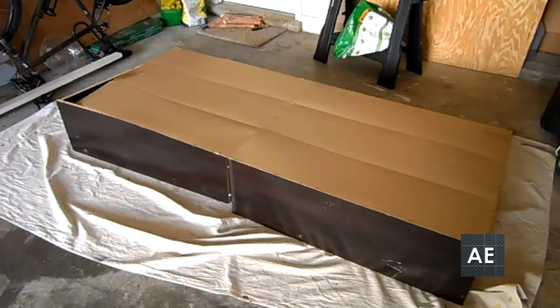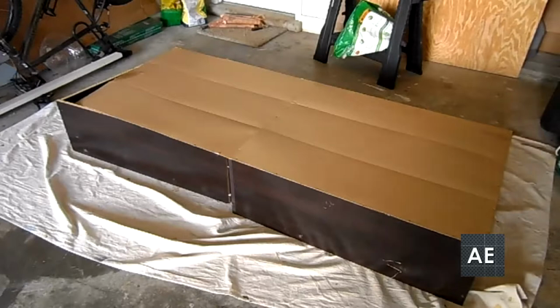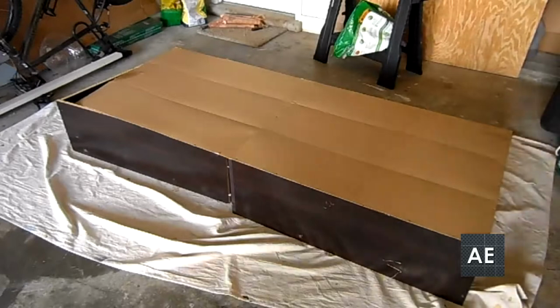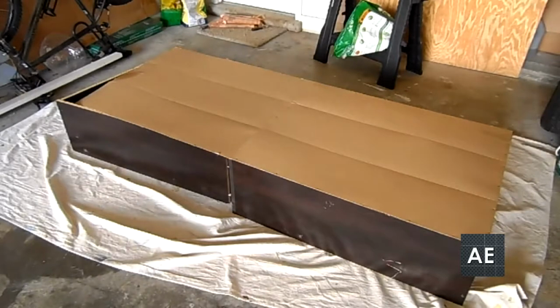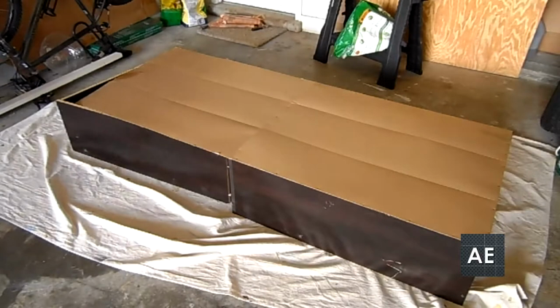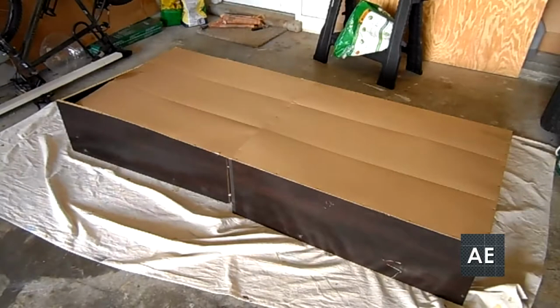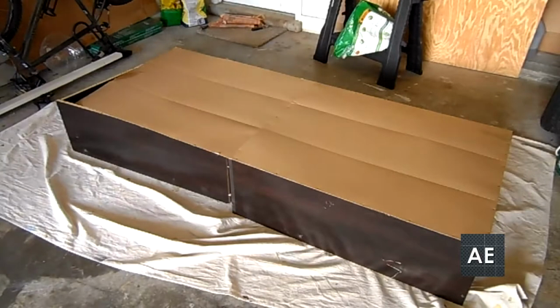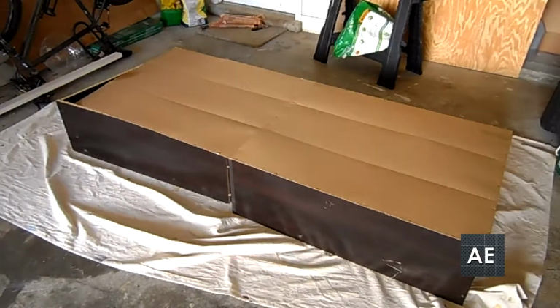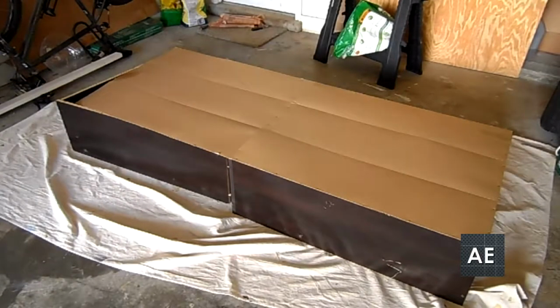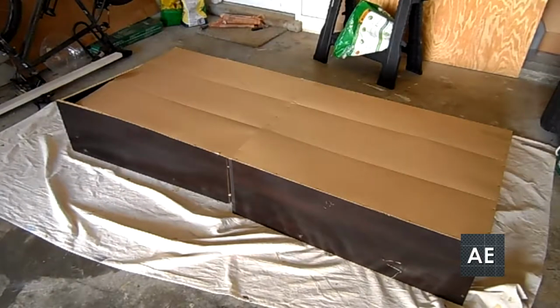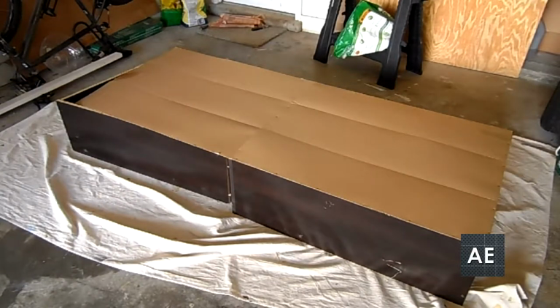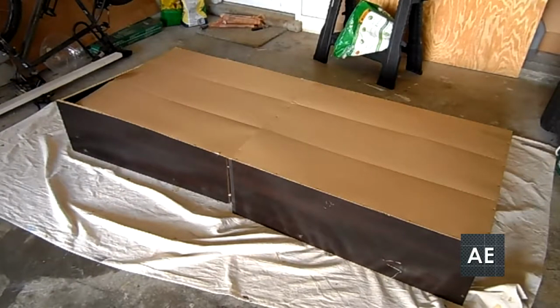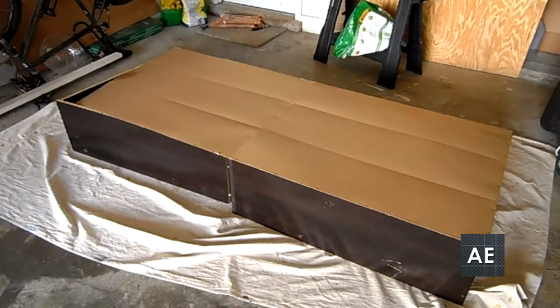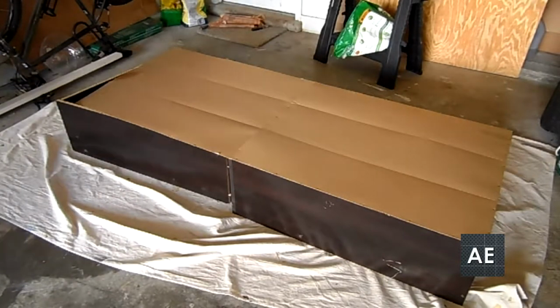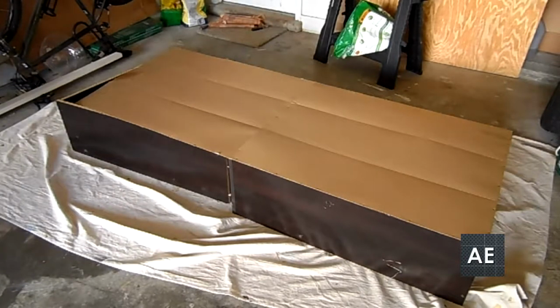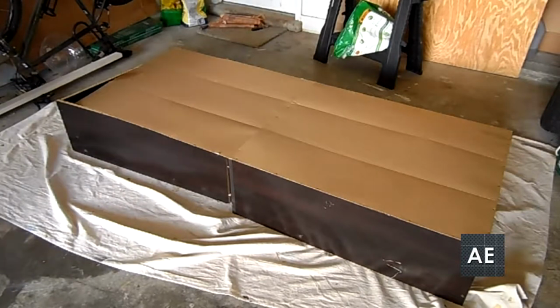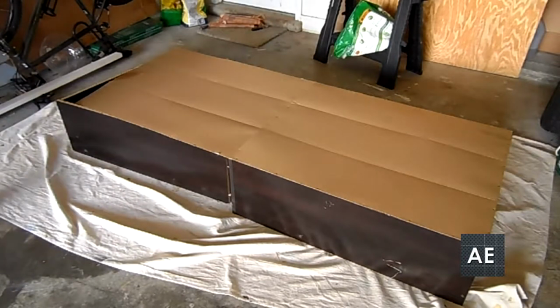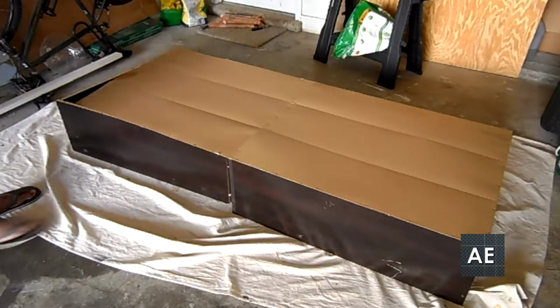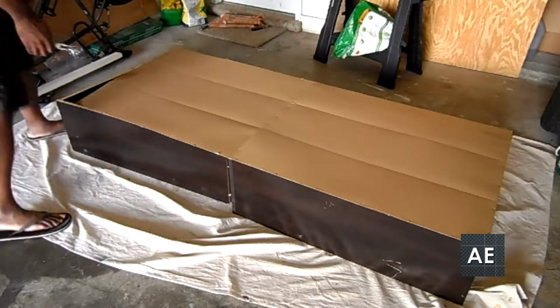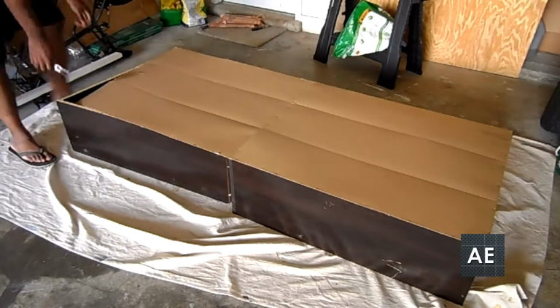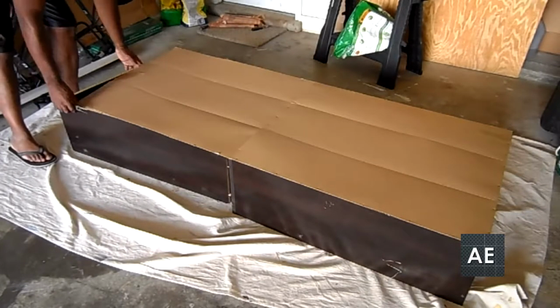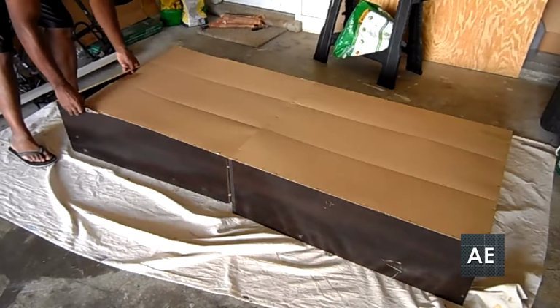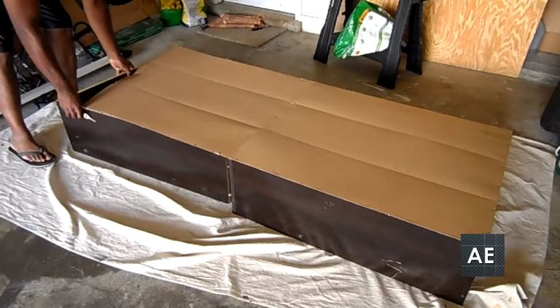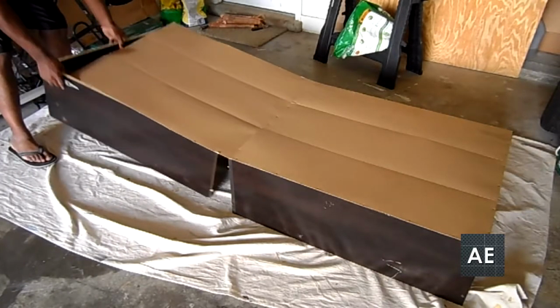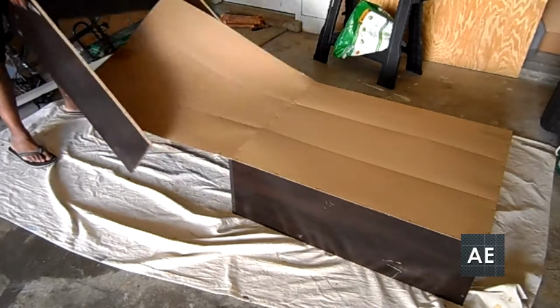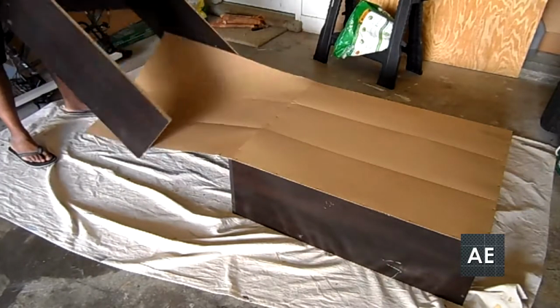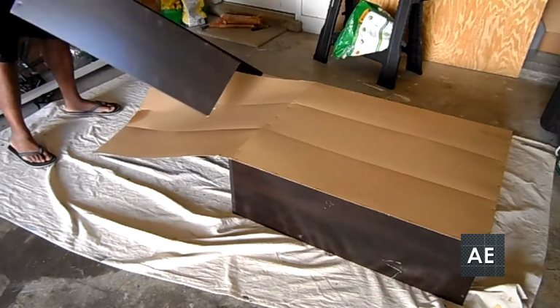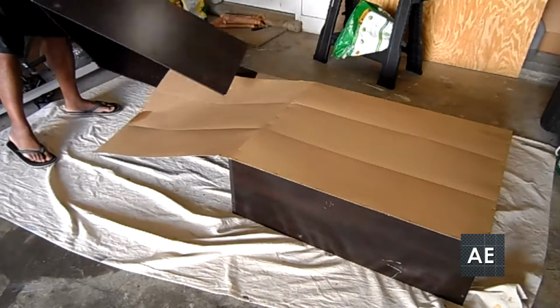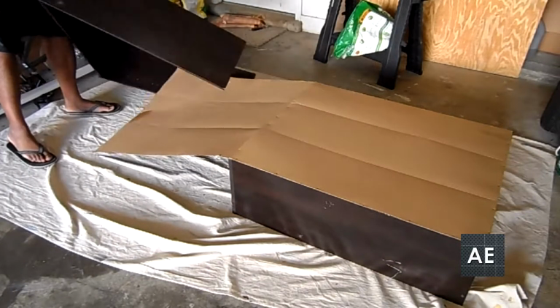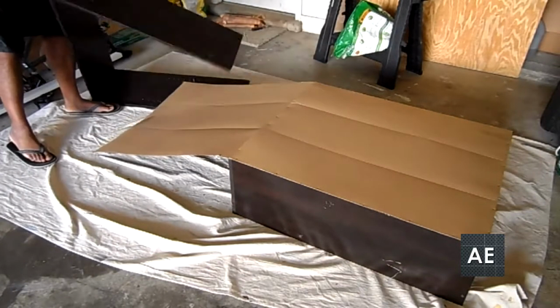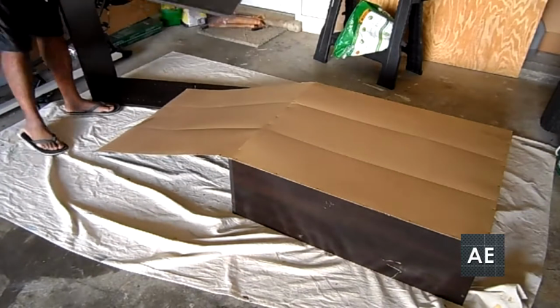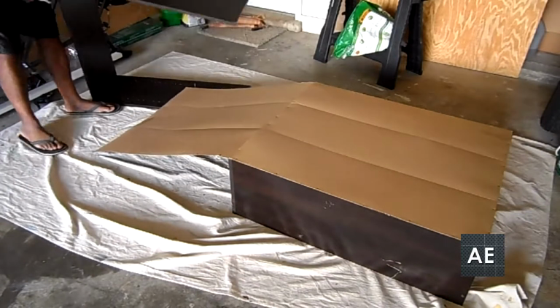In this video, I'm going to show you how I replace the back of a bookcase to make it stronger.